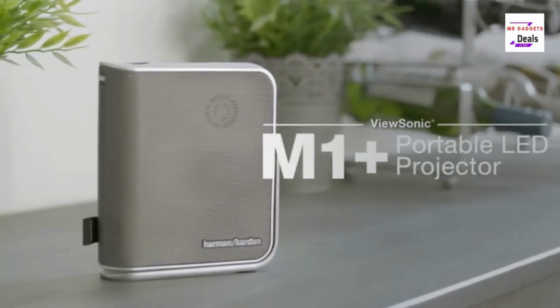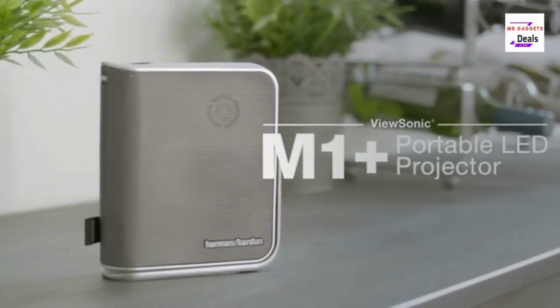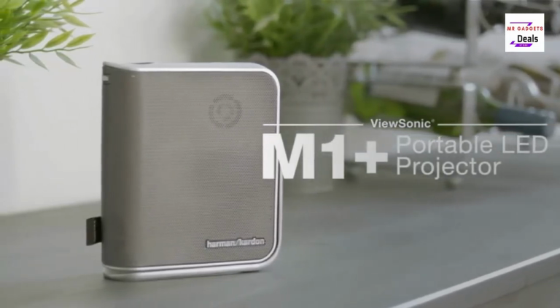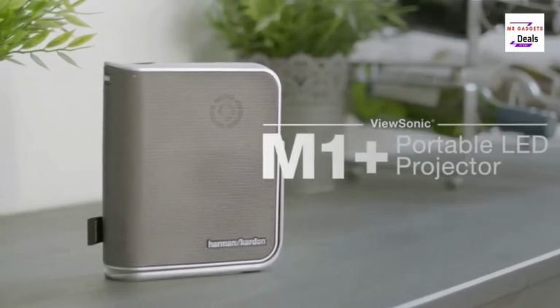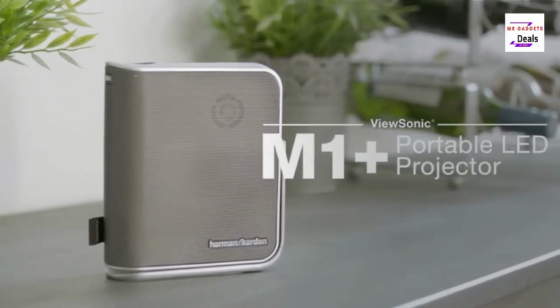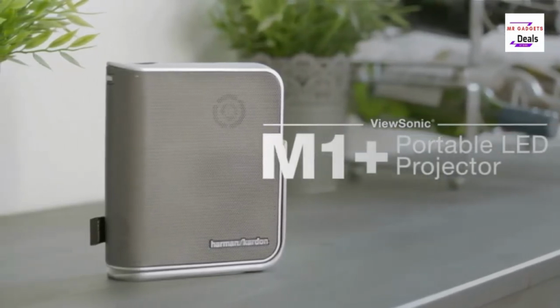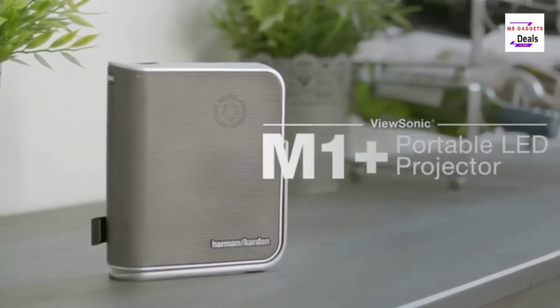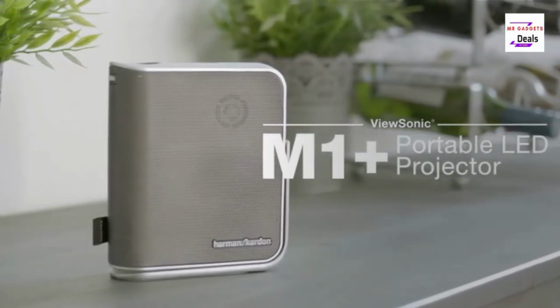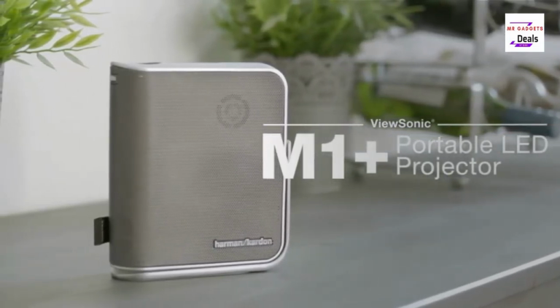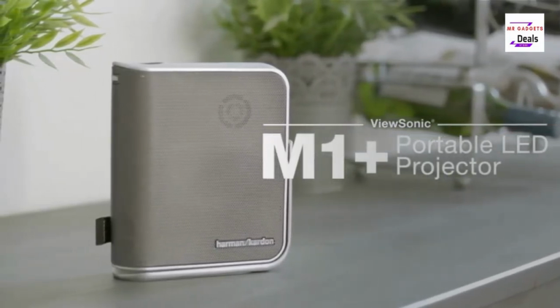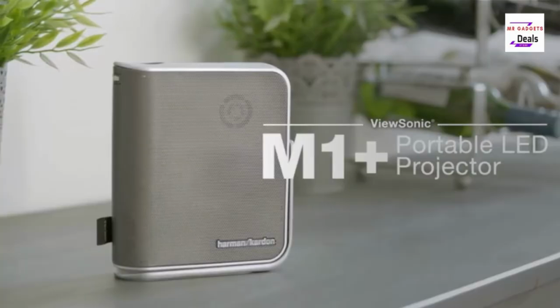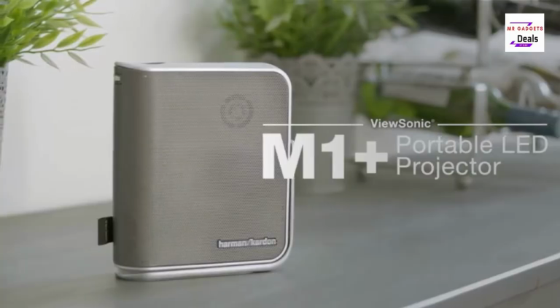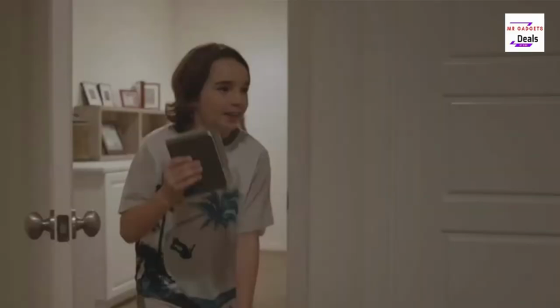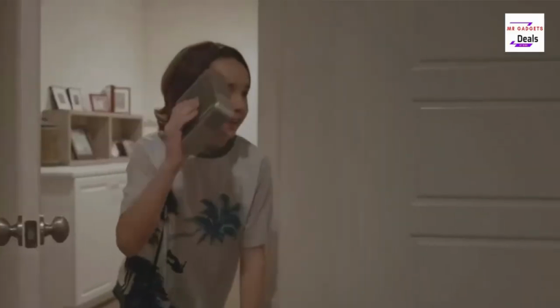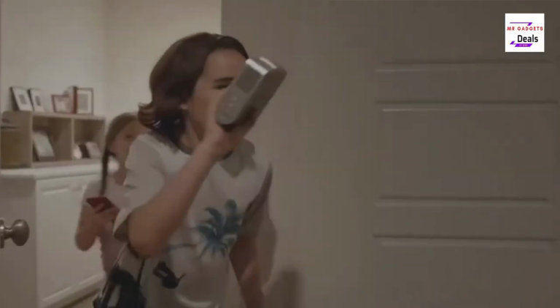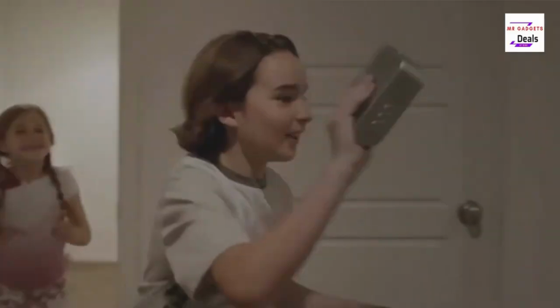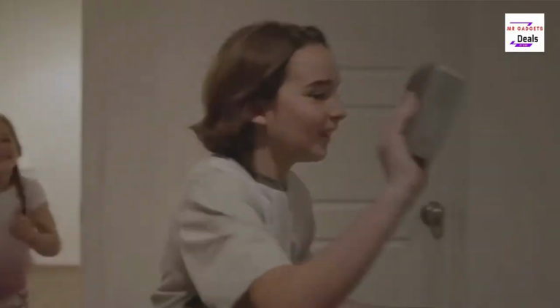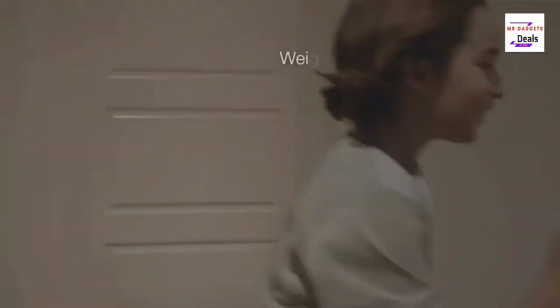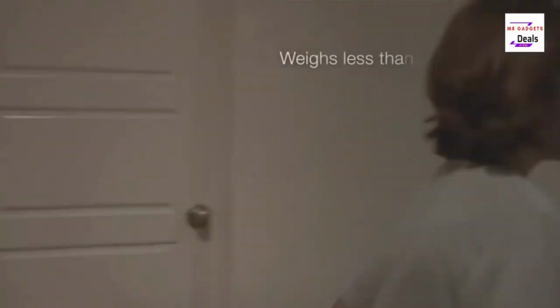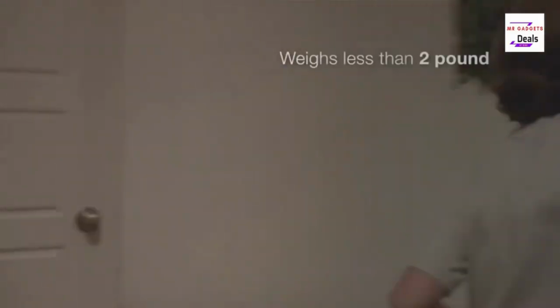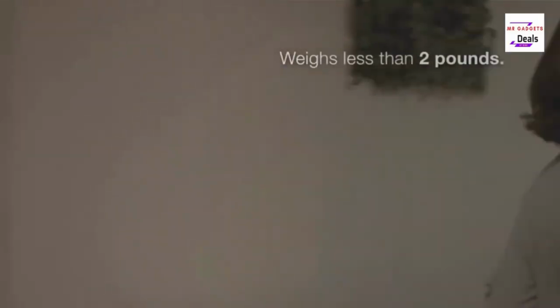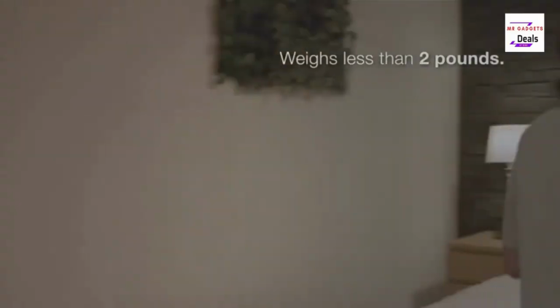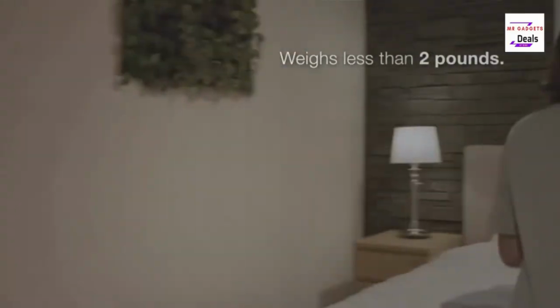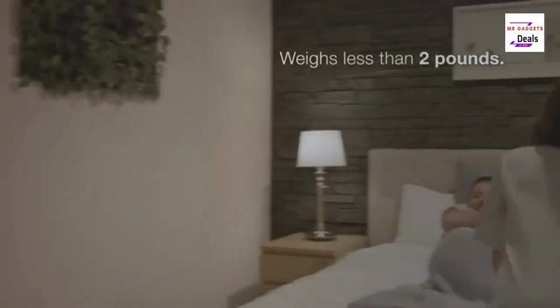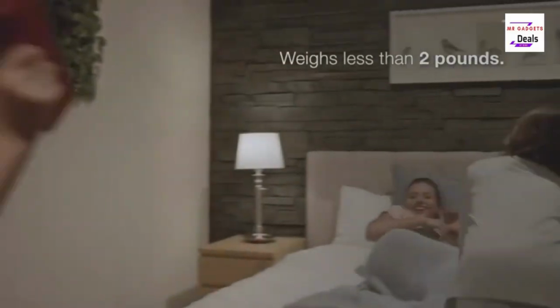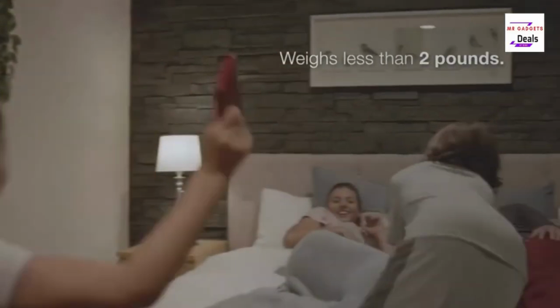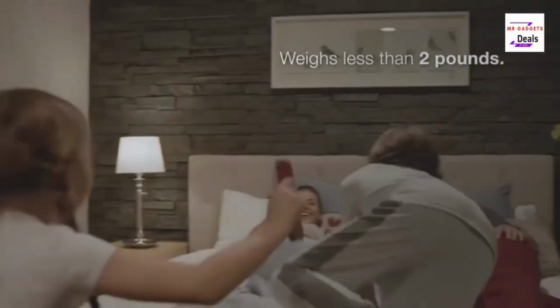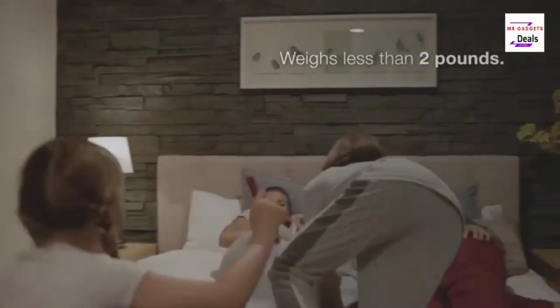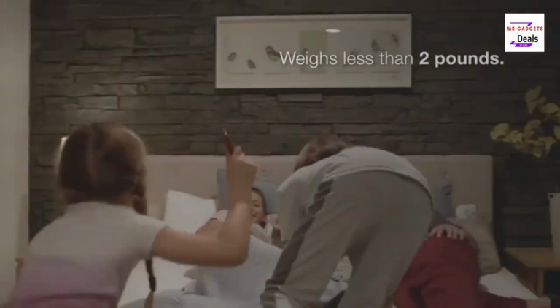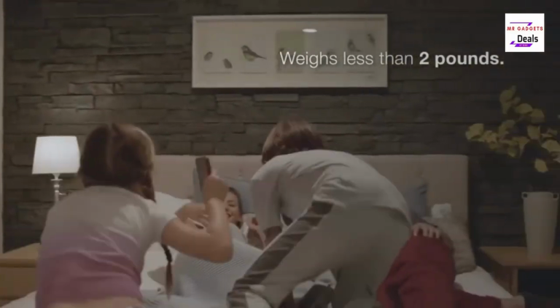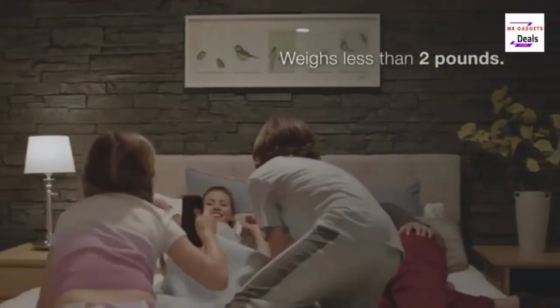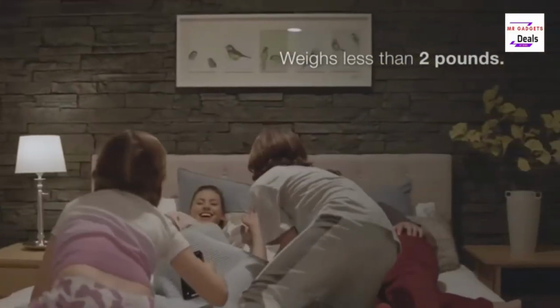The ViewSonic M1 Plus is a portable LED projector that is perfect for watching movies and TV shows on the go.